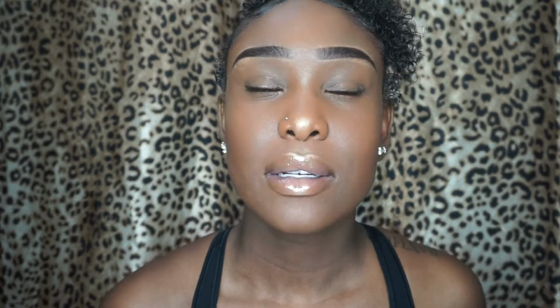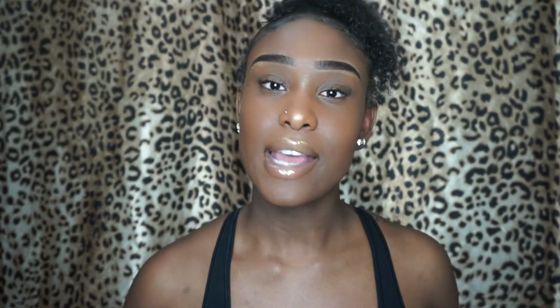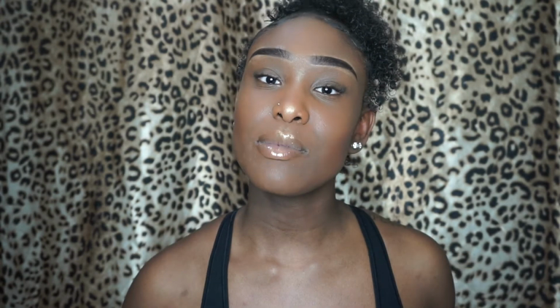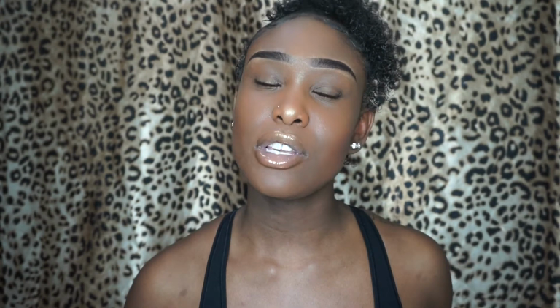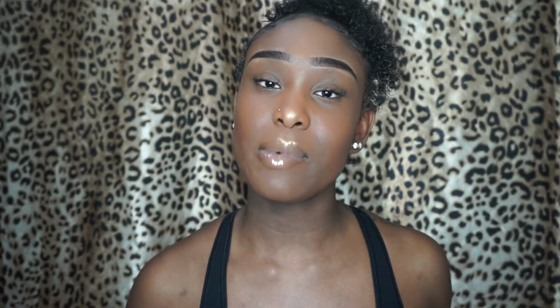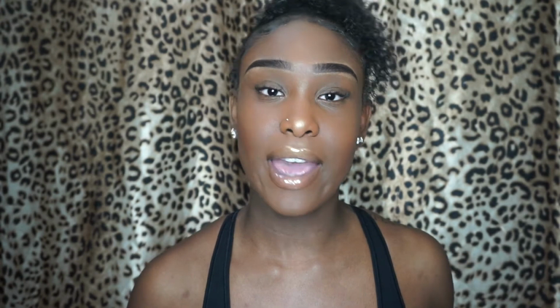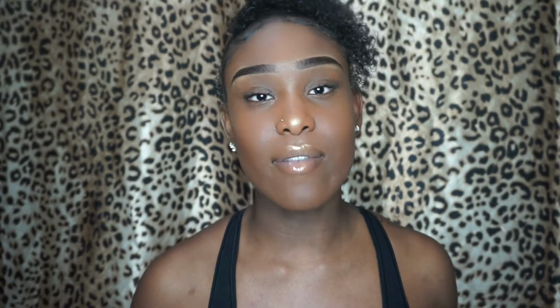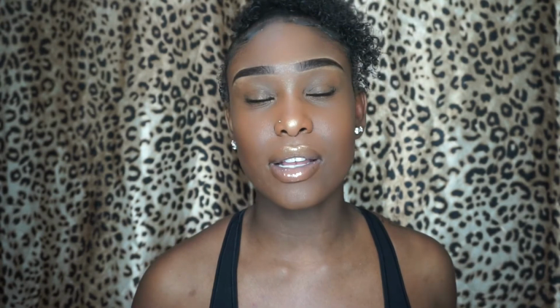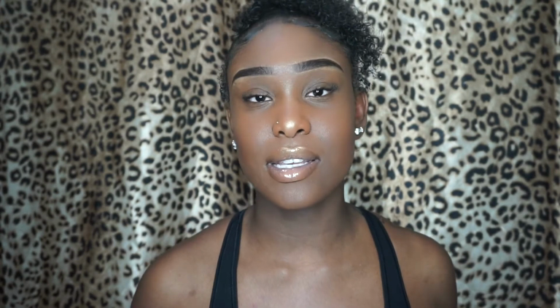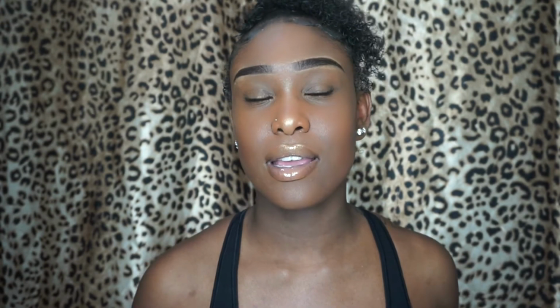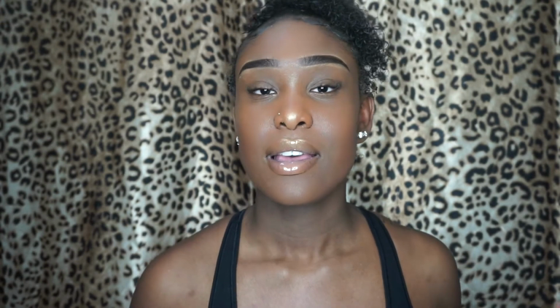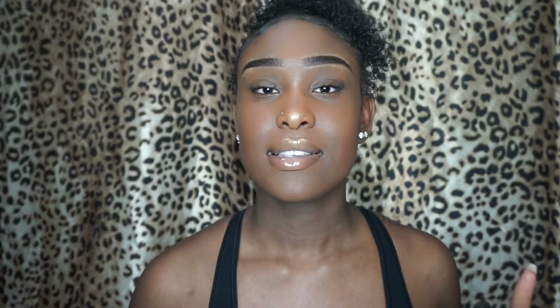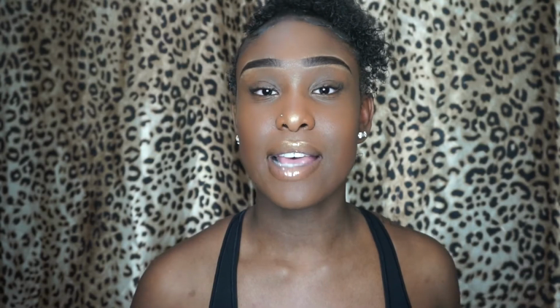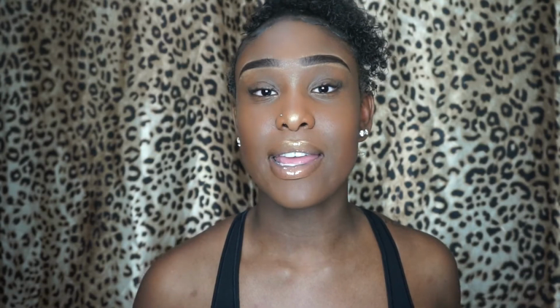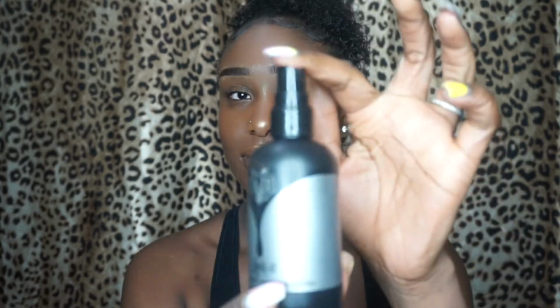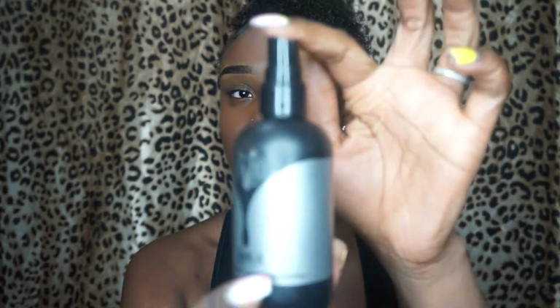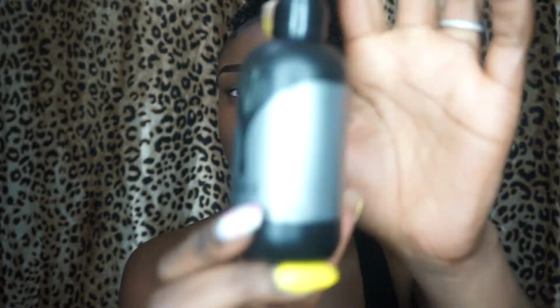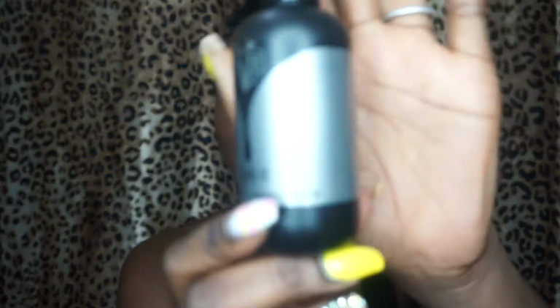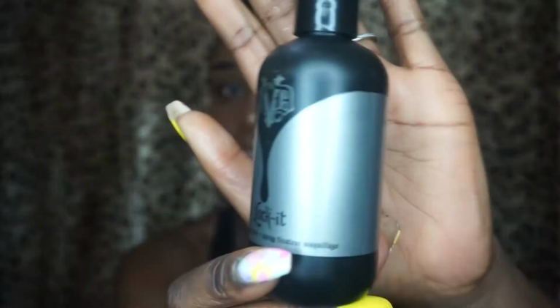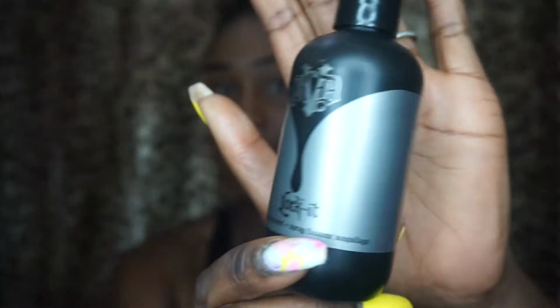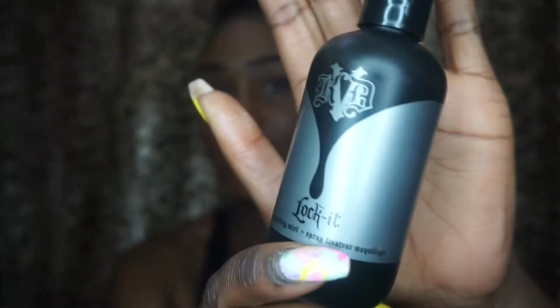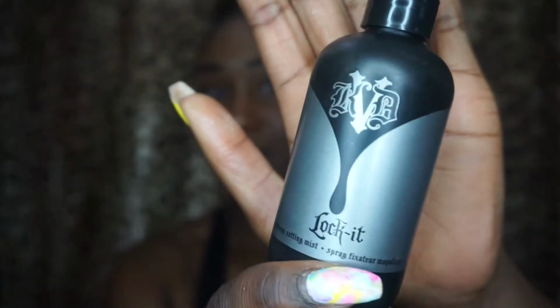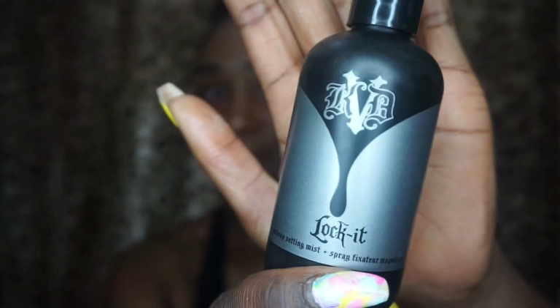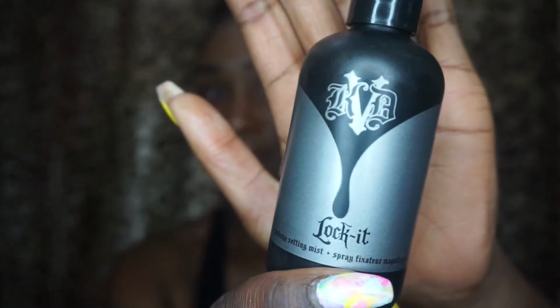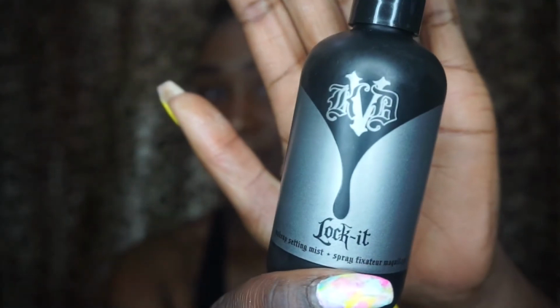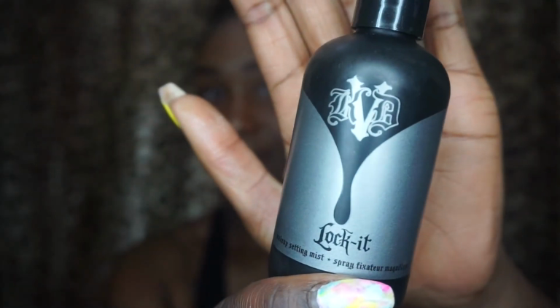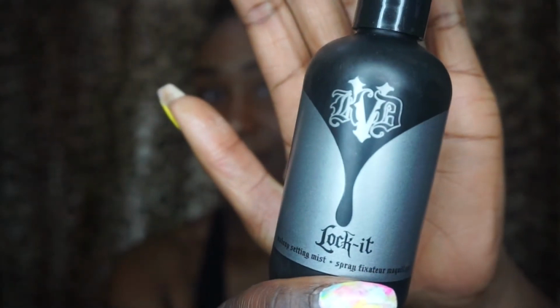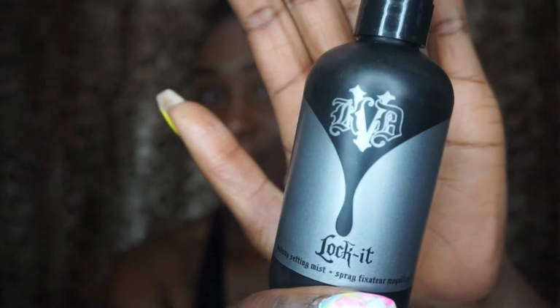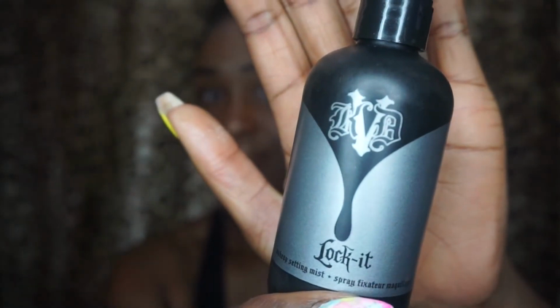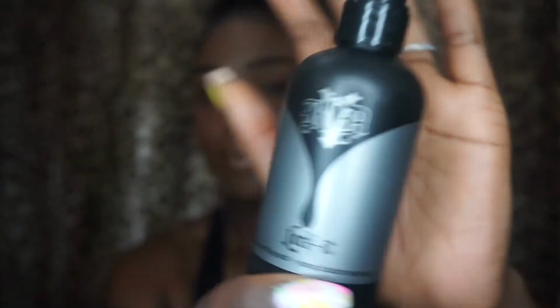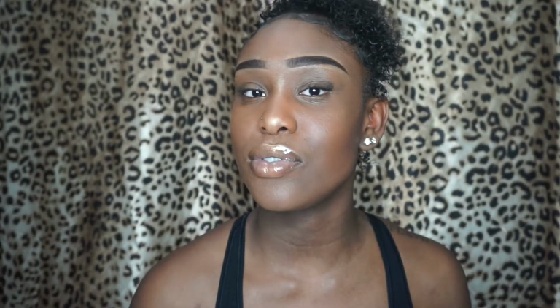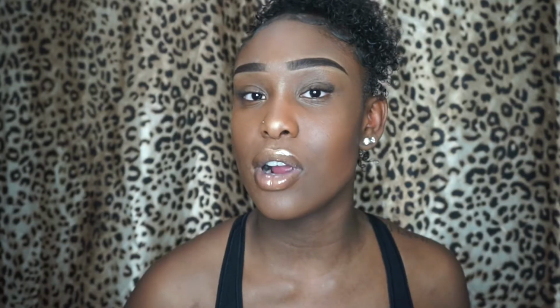Next, I'm going to use my Kat Von D setting spray. It's called Lock It, from Sephora.